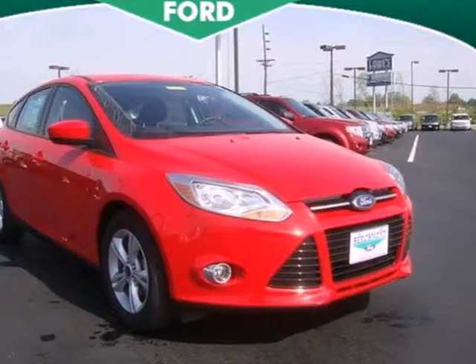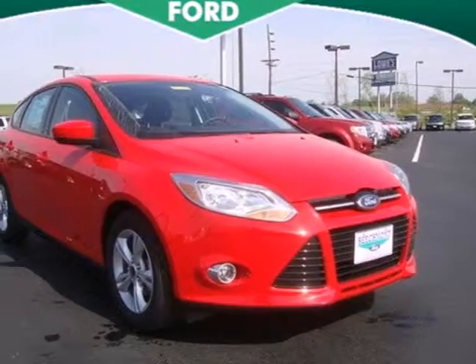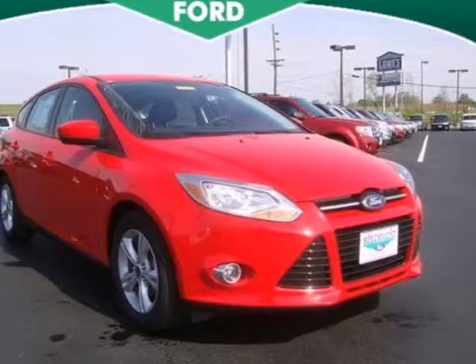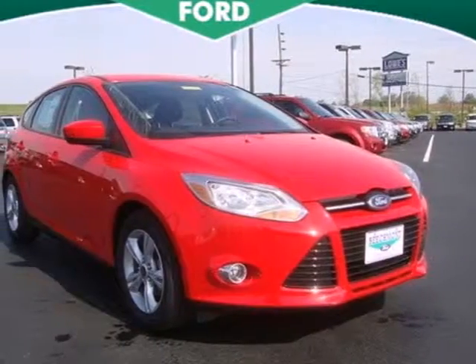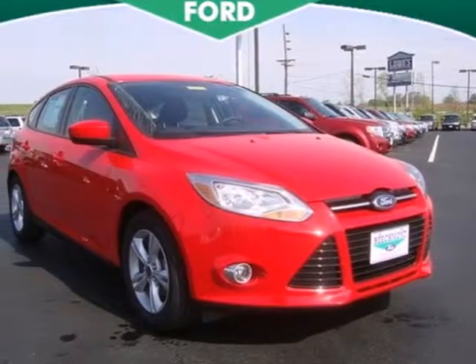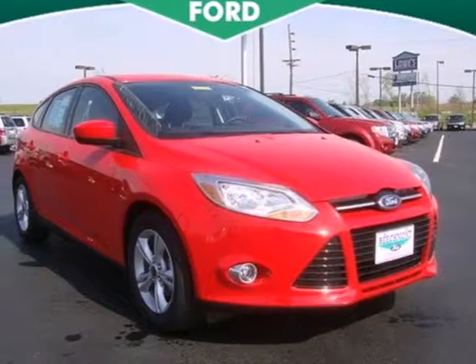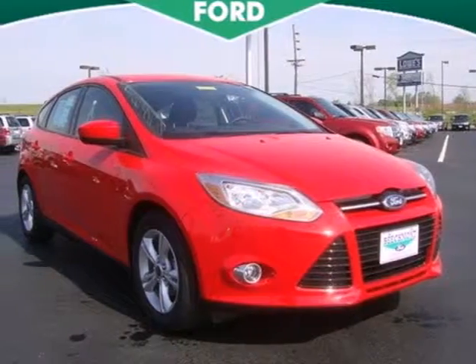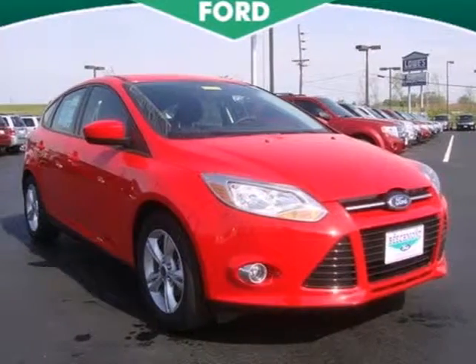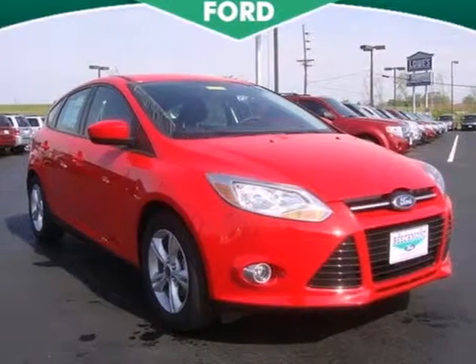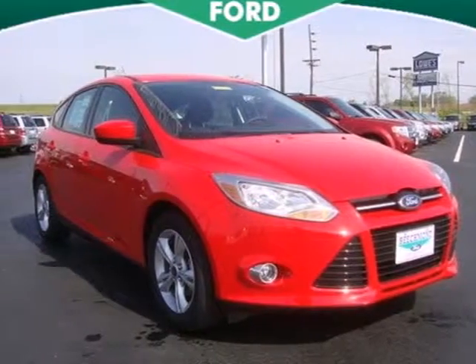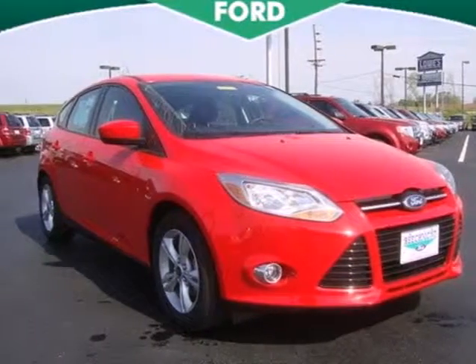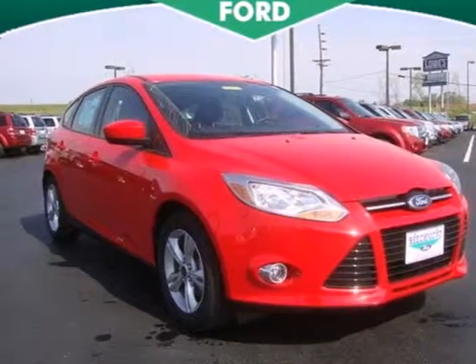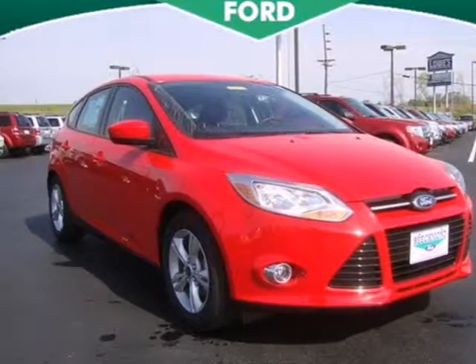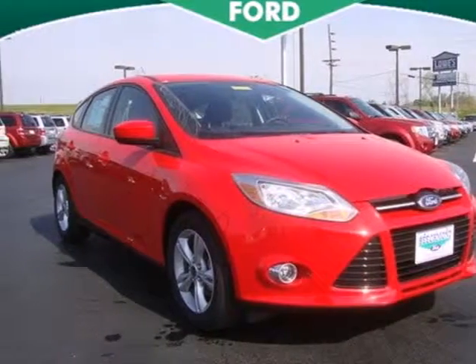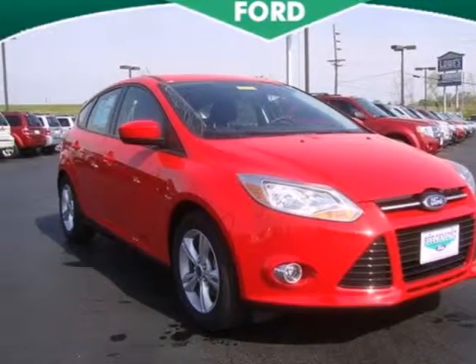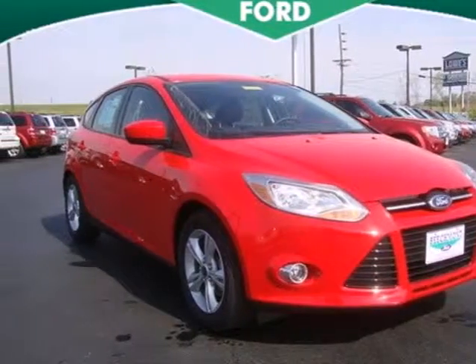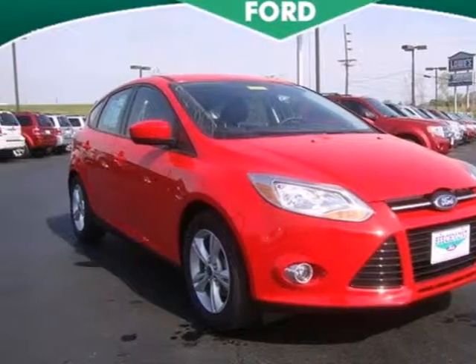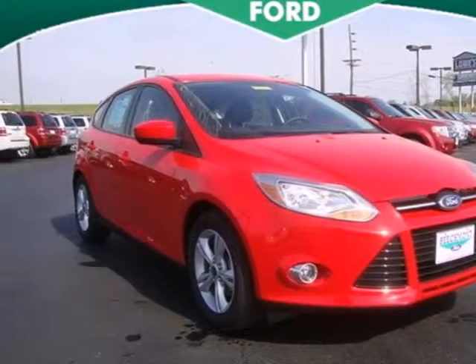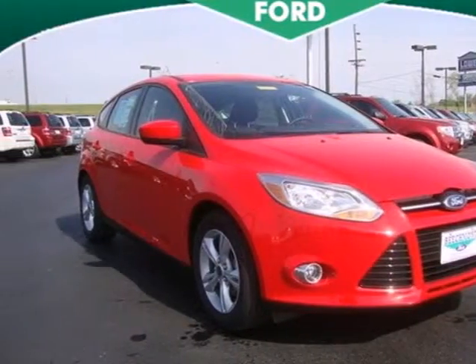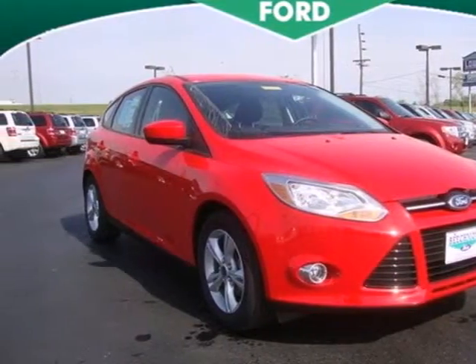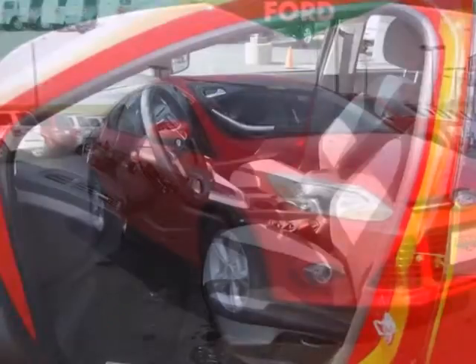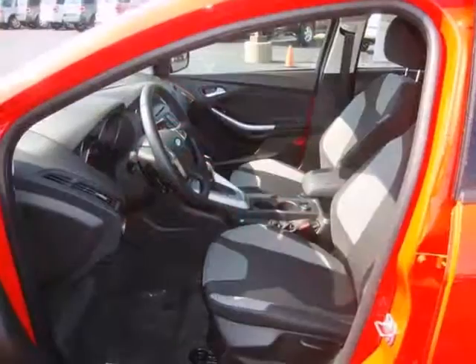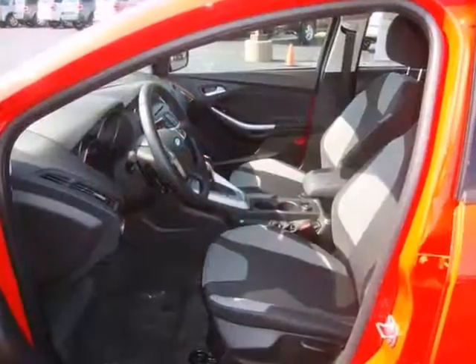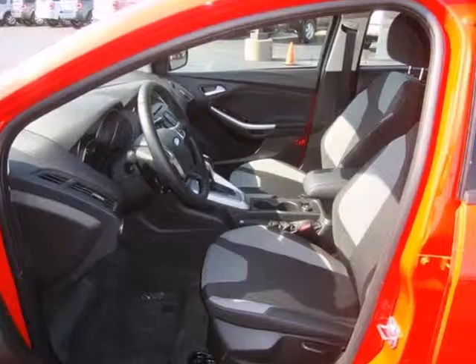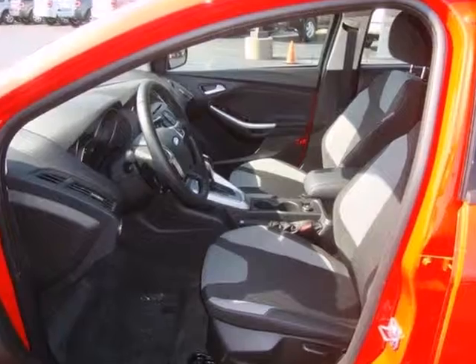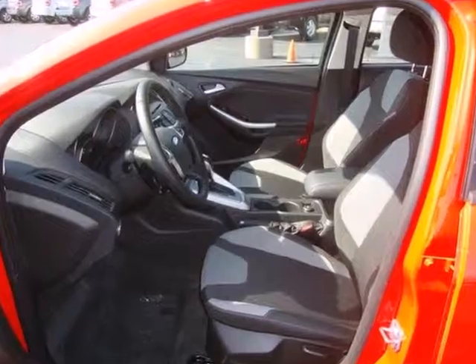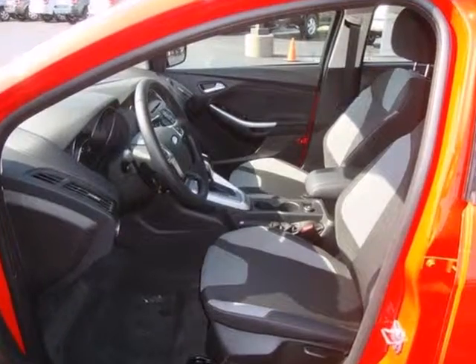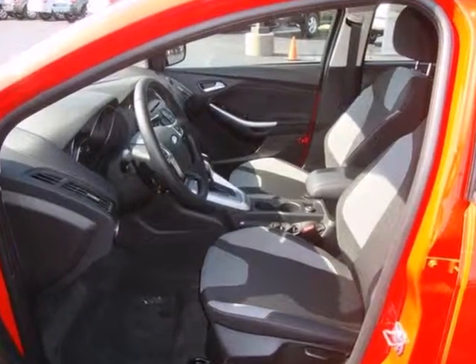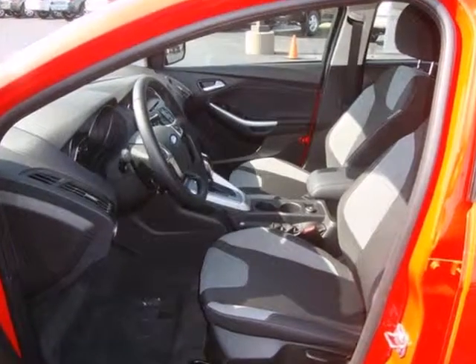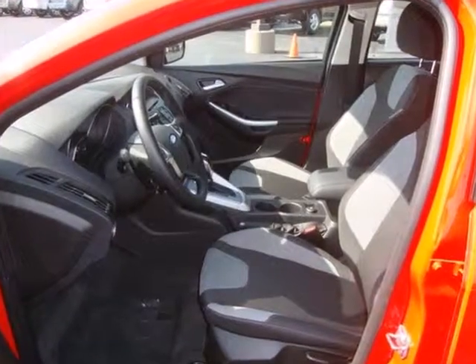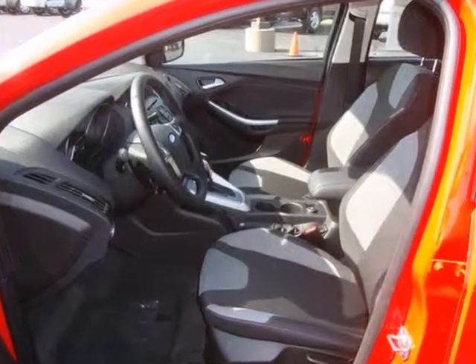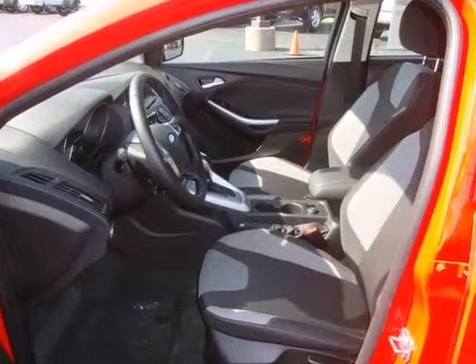It's a 2012 Ford Focus, a wise choice for a fuel efficient, affordable and sporty vehicle.